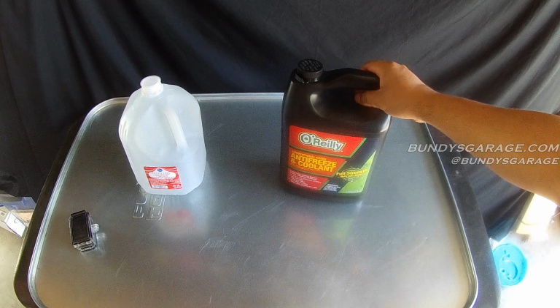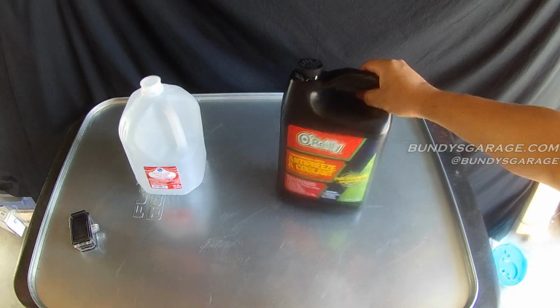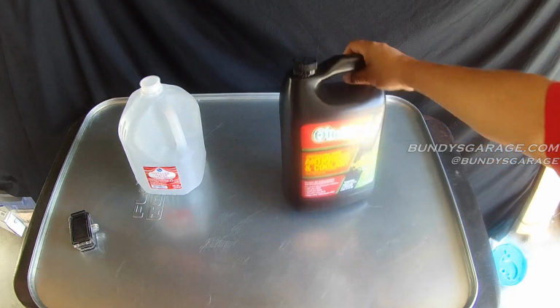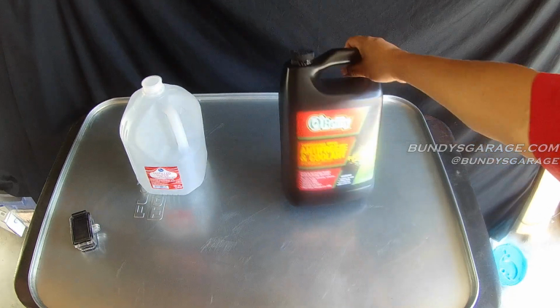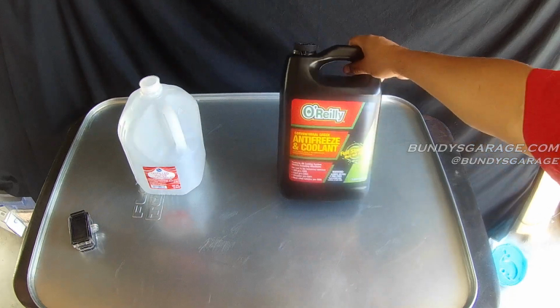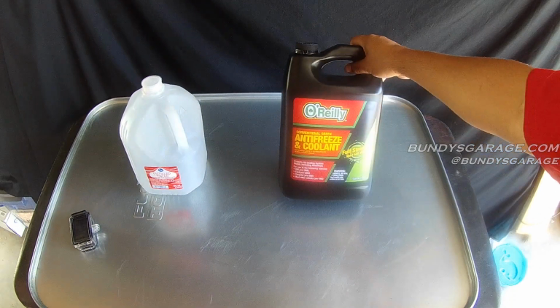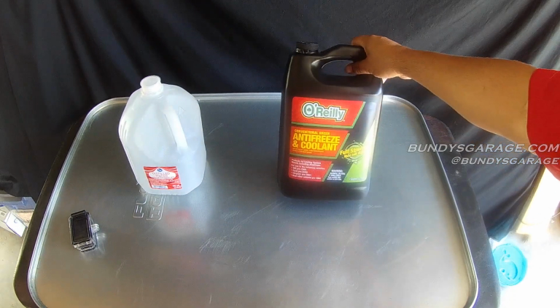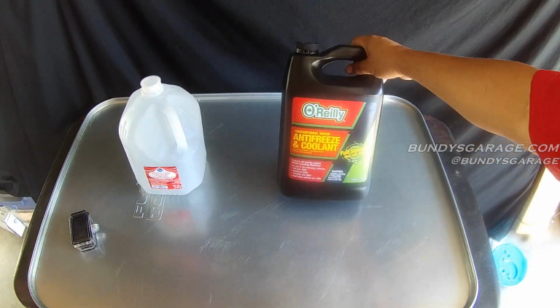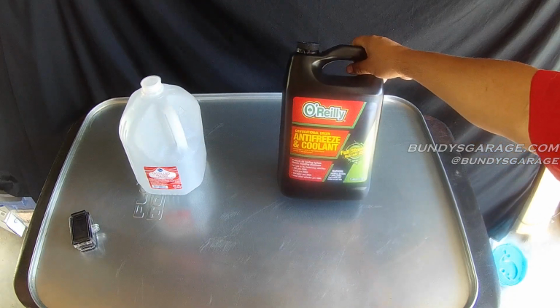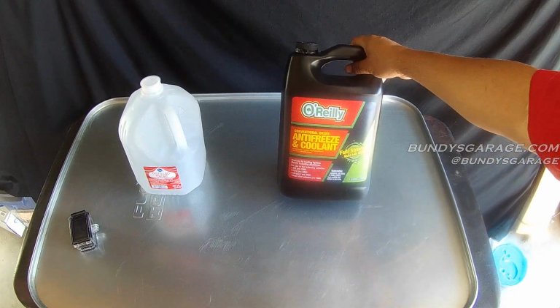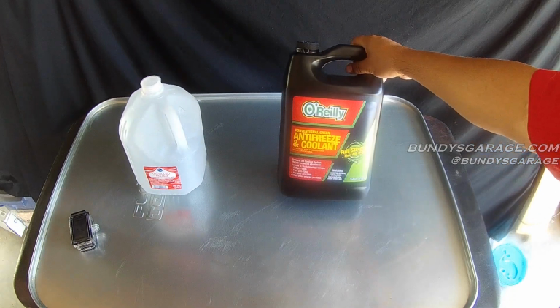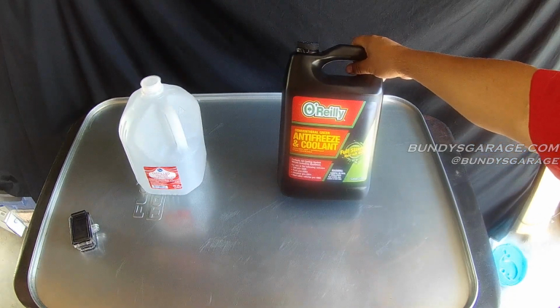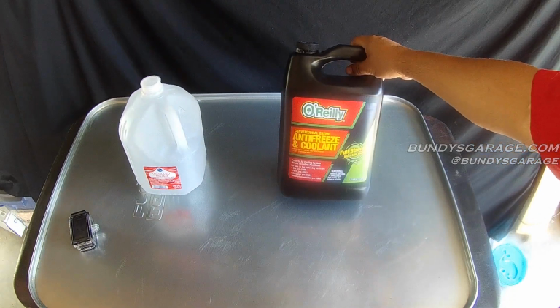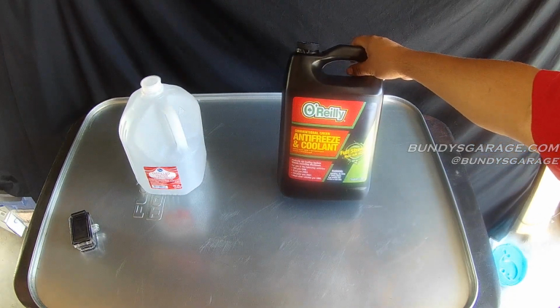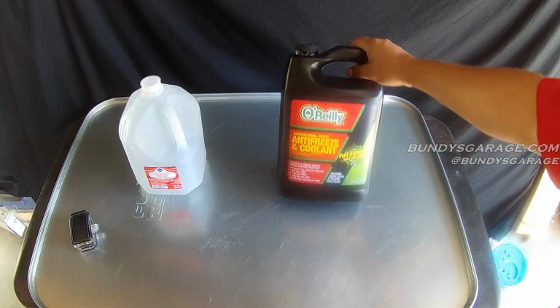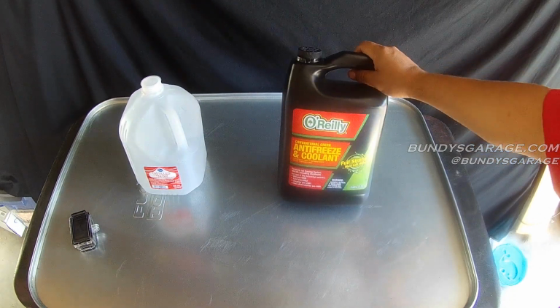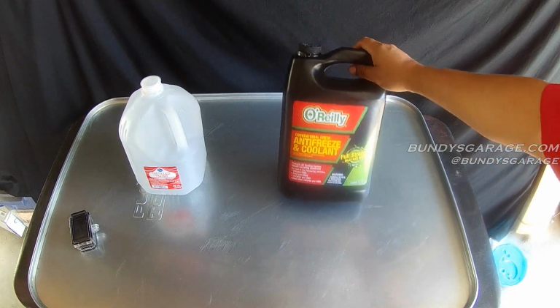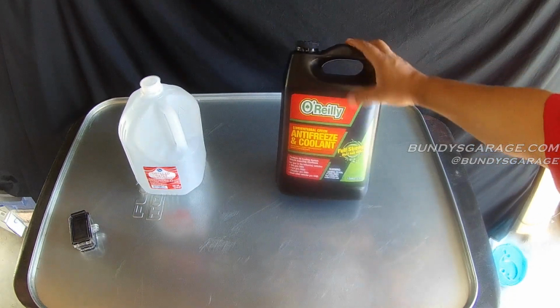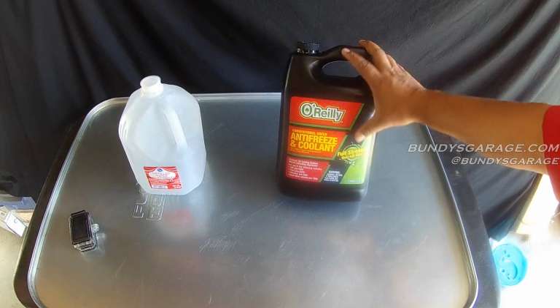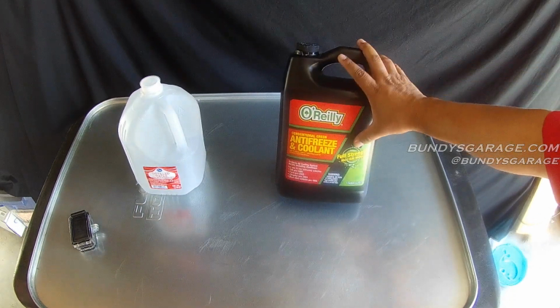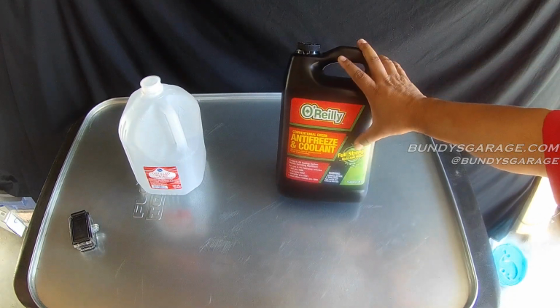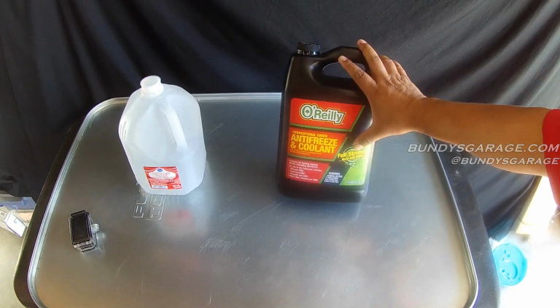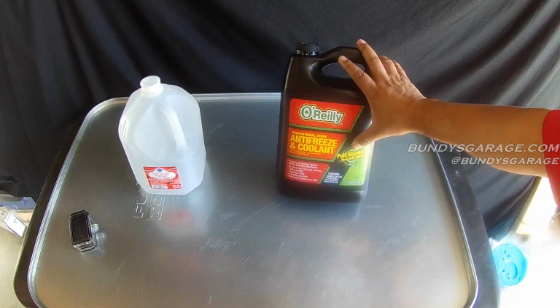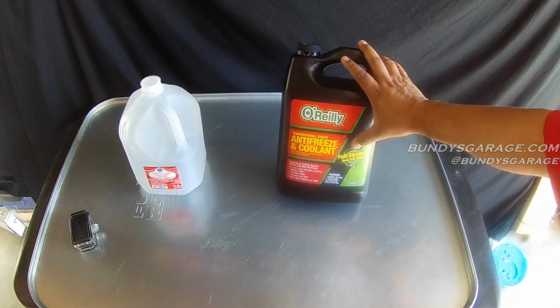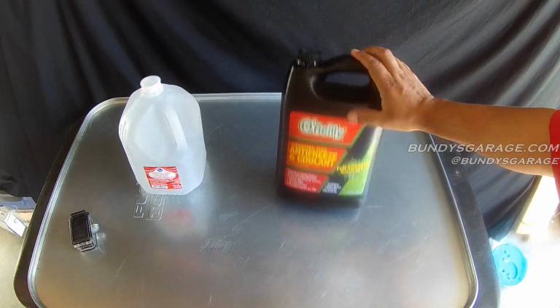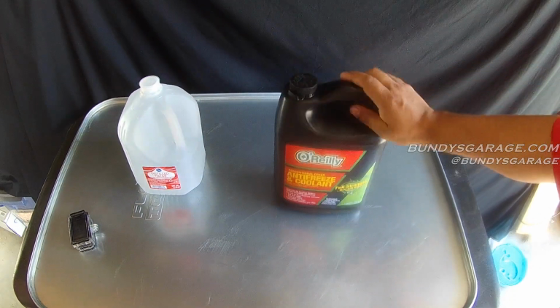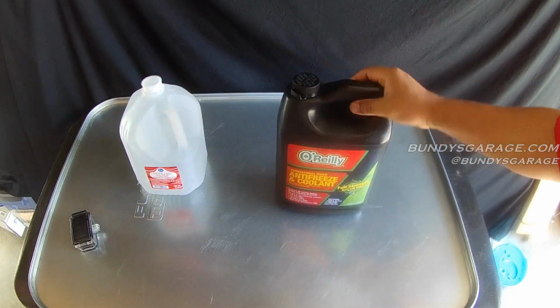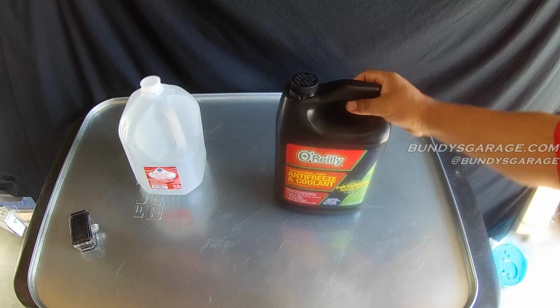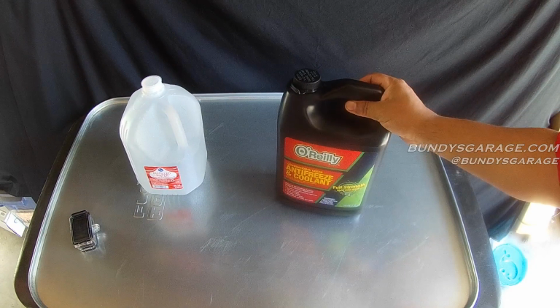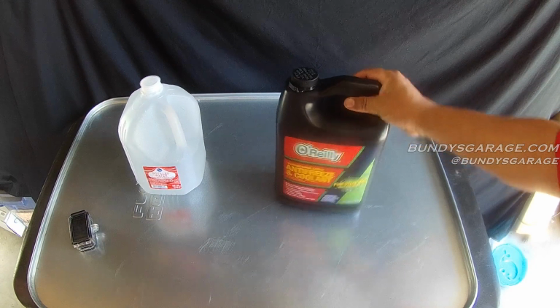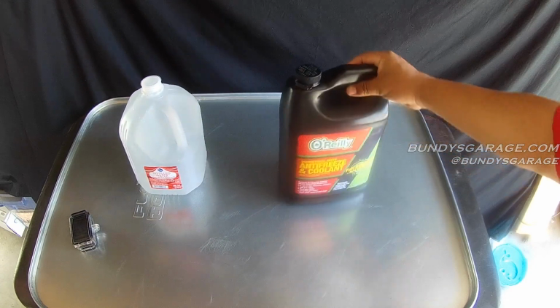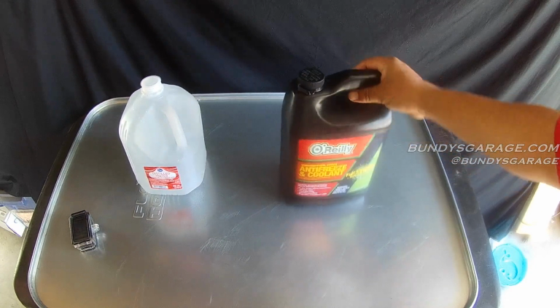I picked this antifreeze up from O'Reilly Auto Parts, got it full strength as you can see right there. It was about $14.